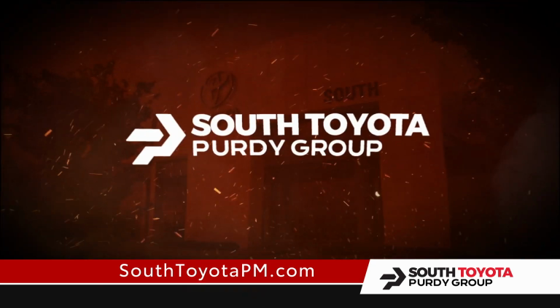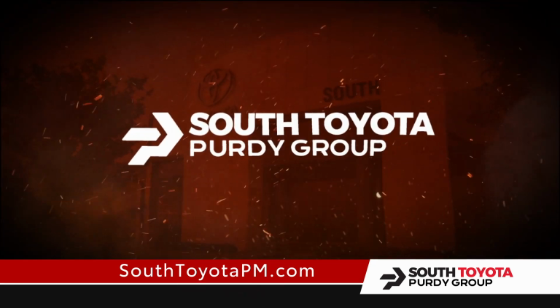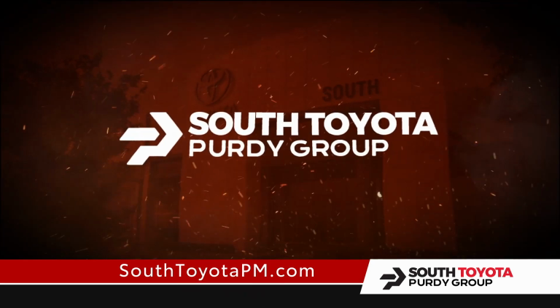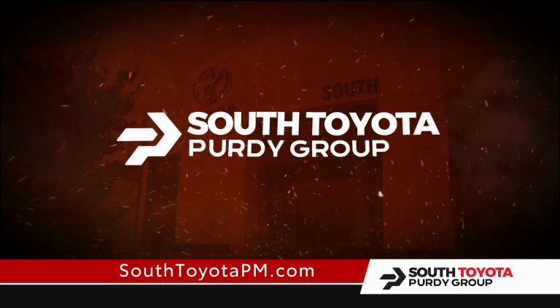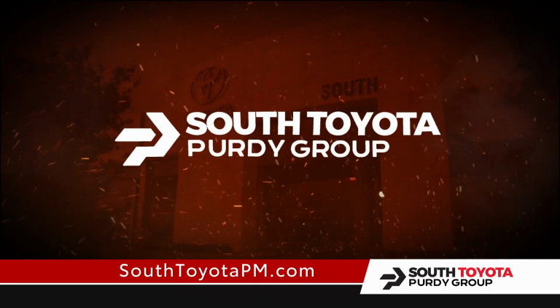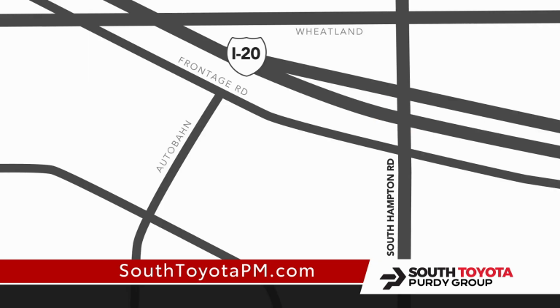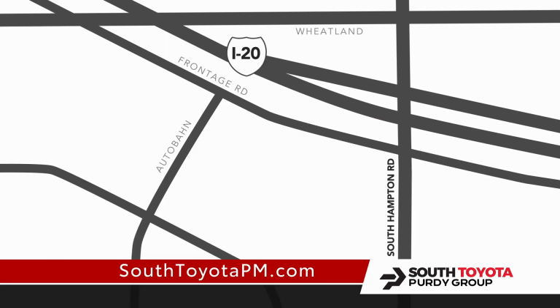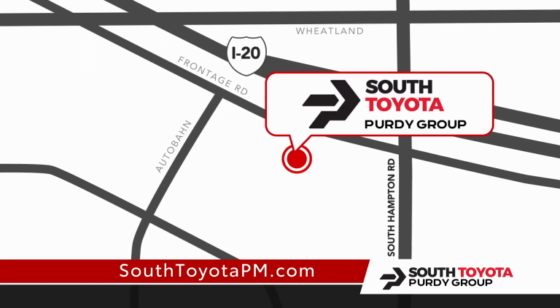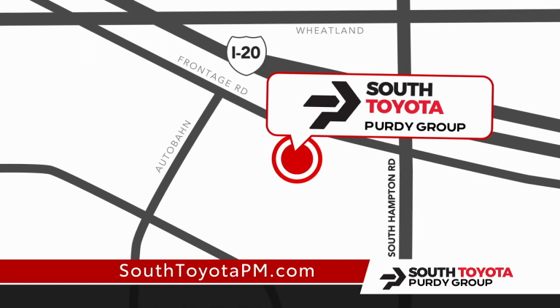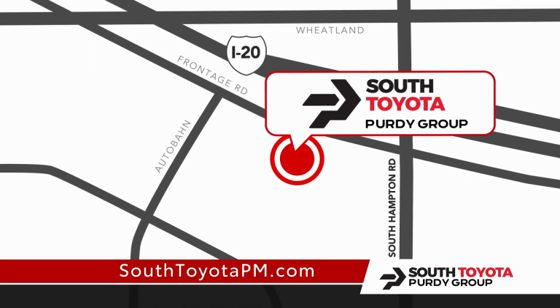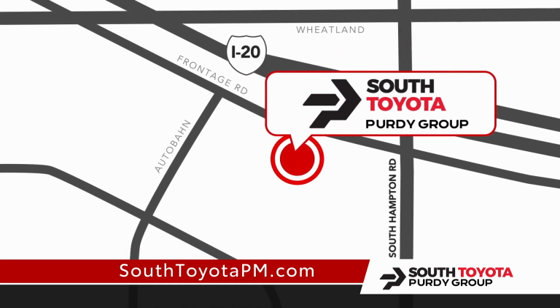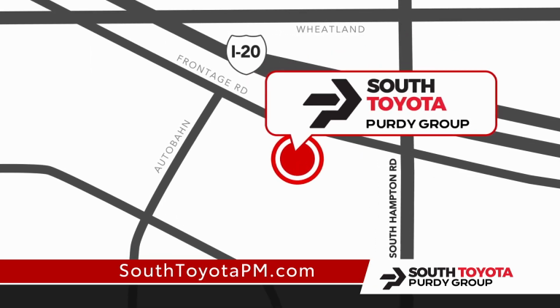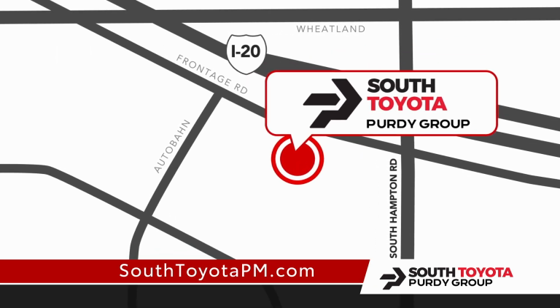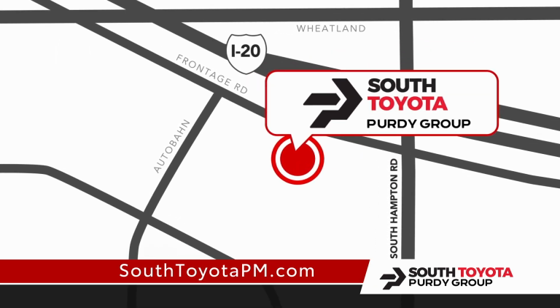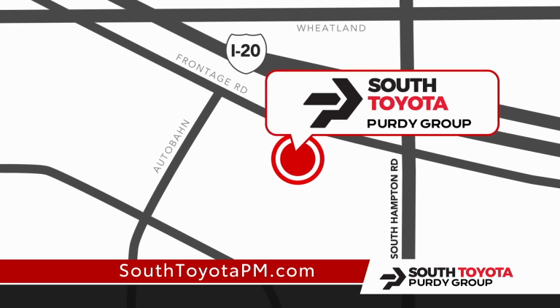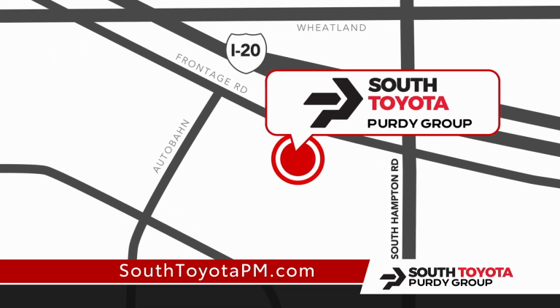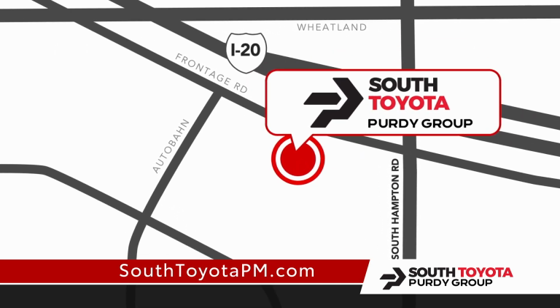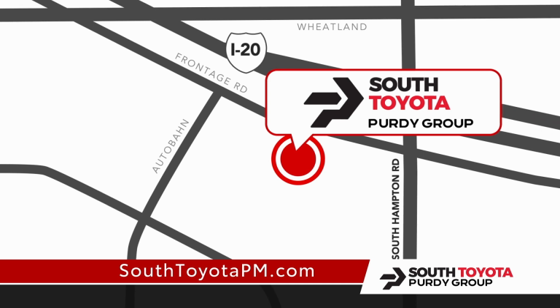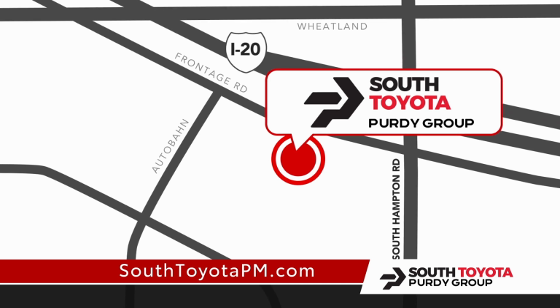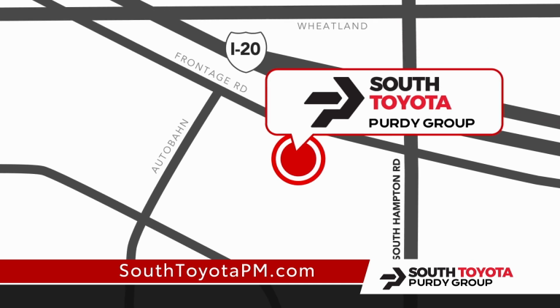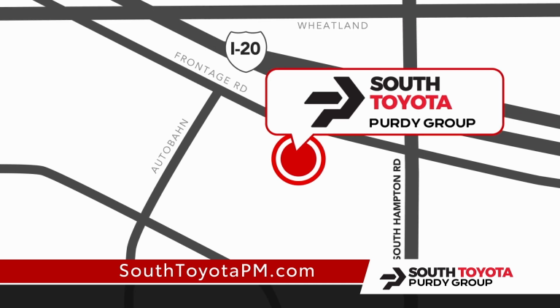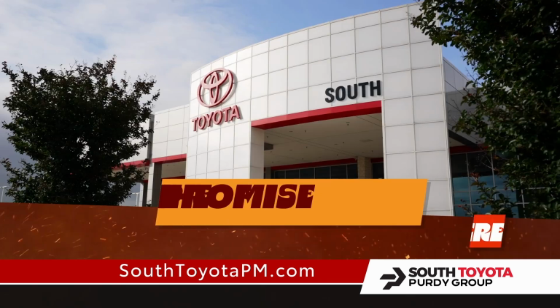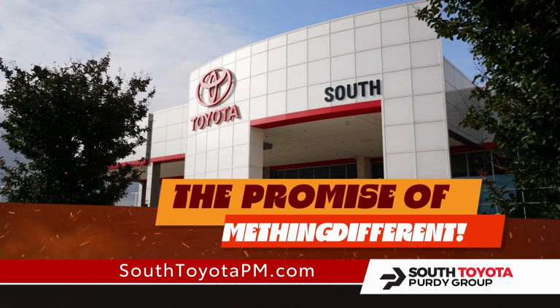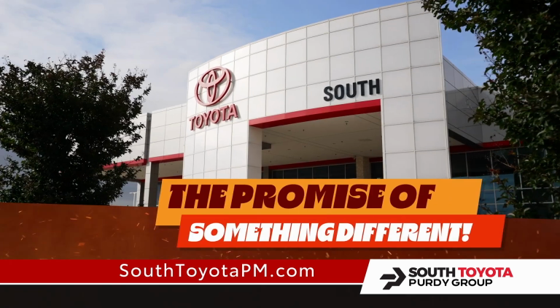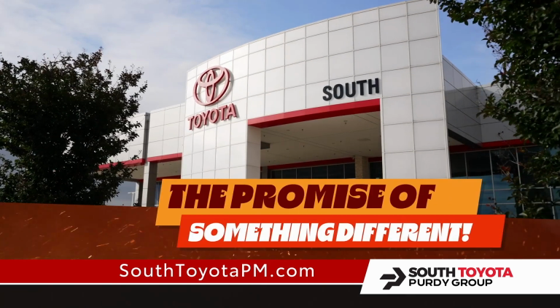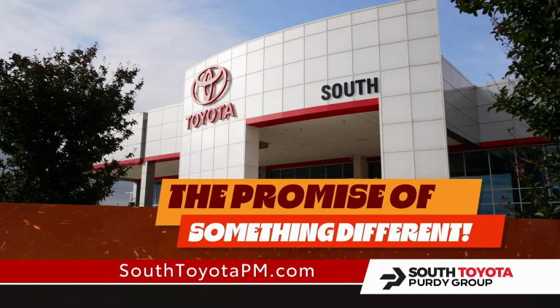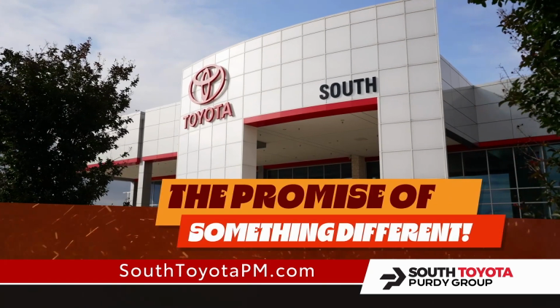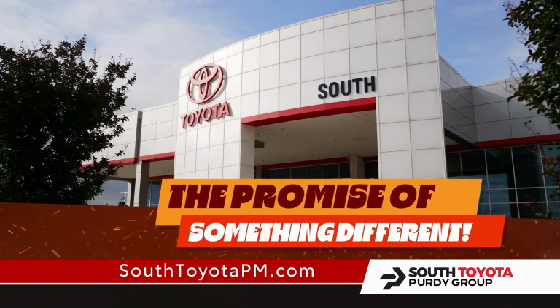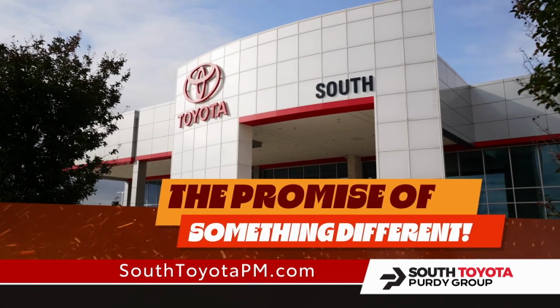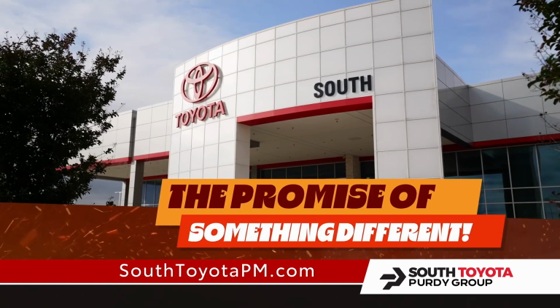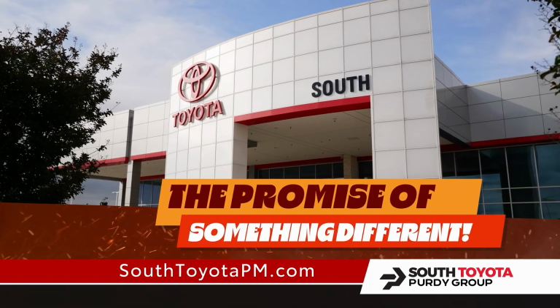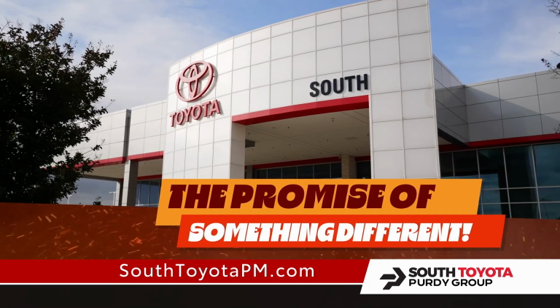South Toyota. I-20 at Hampton Road, south of downtown Dallas. The promise of something different.